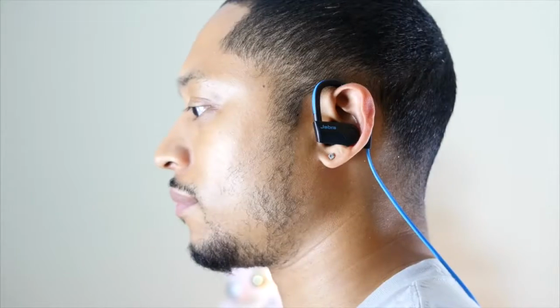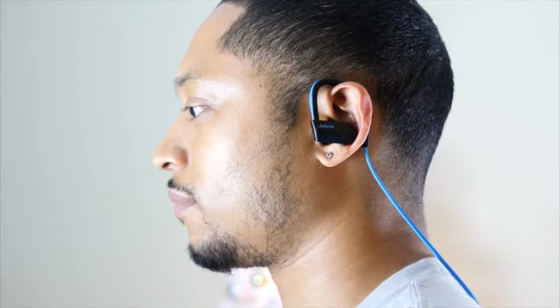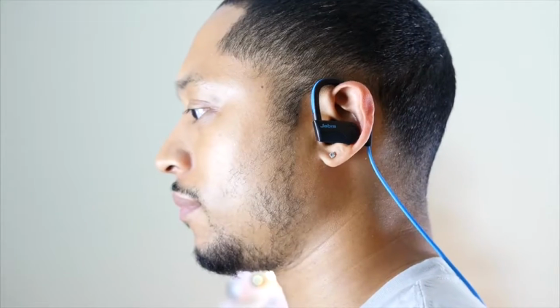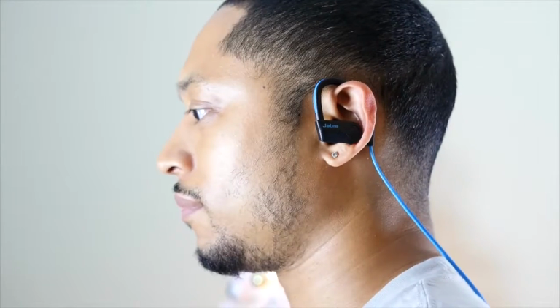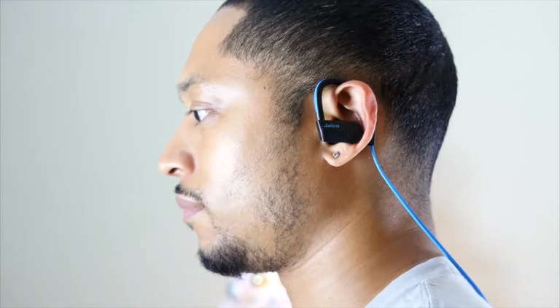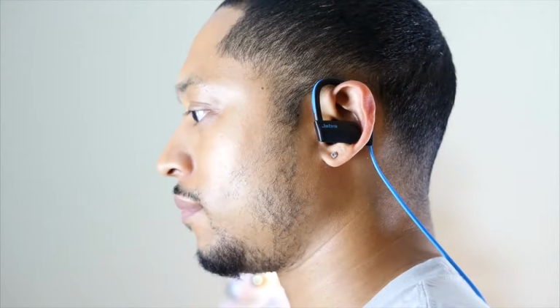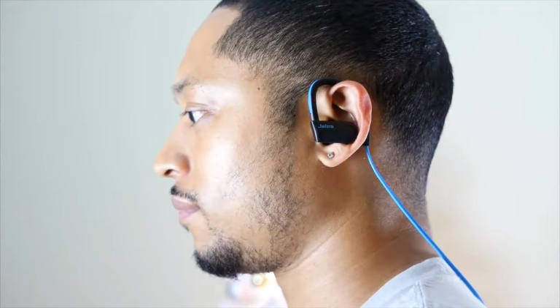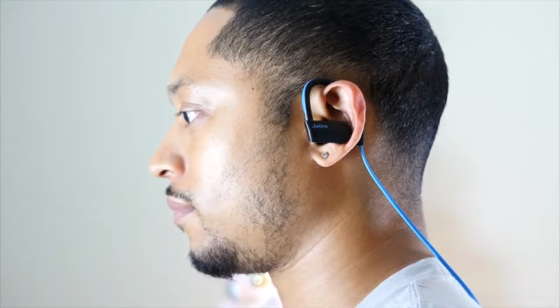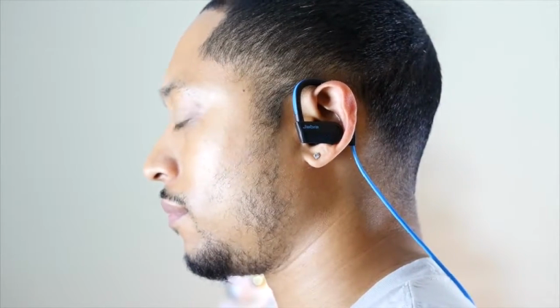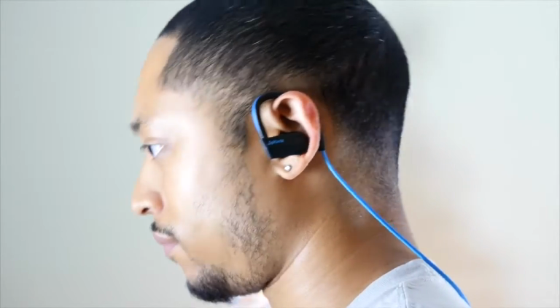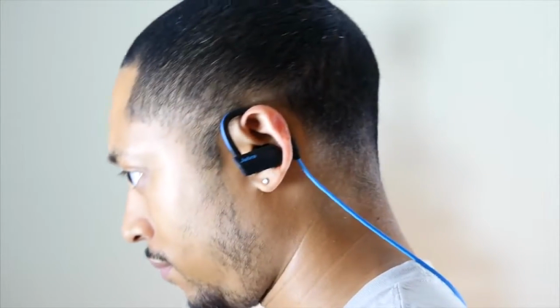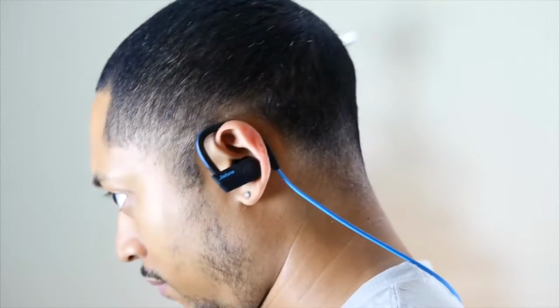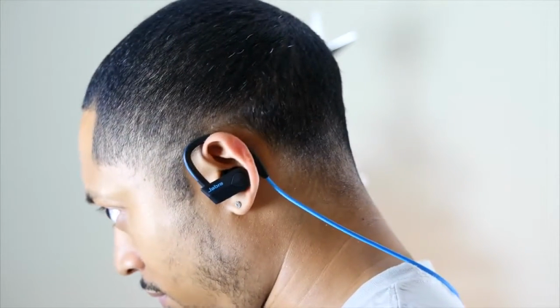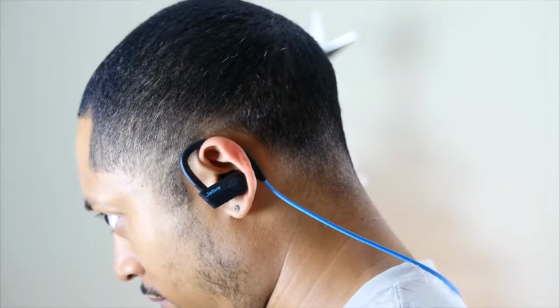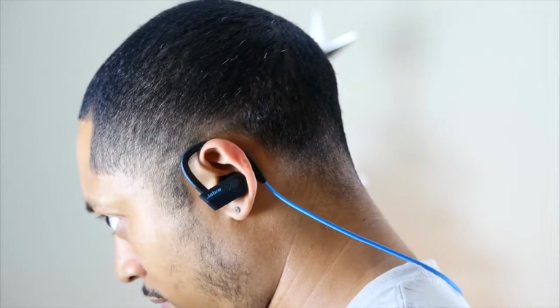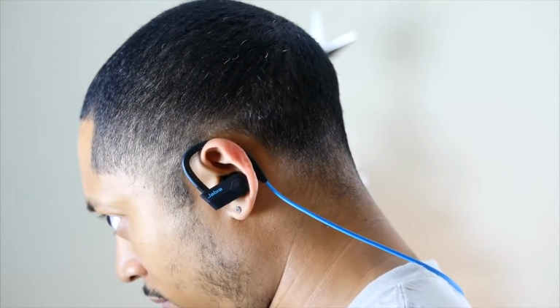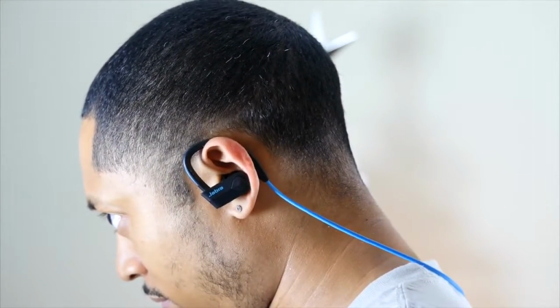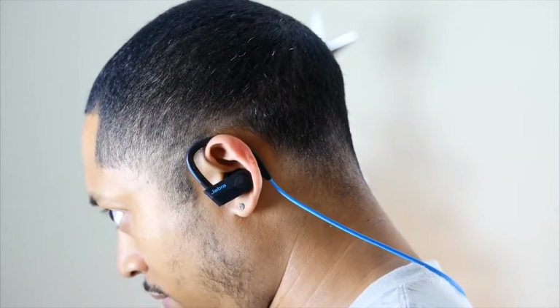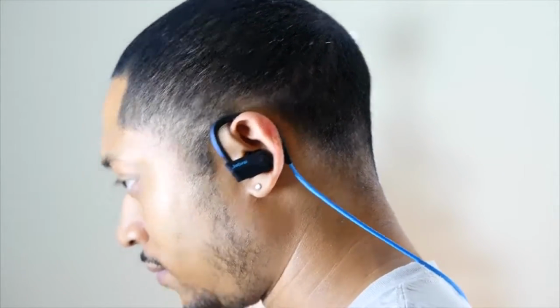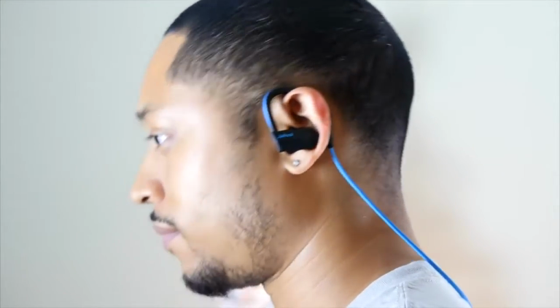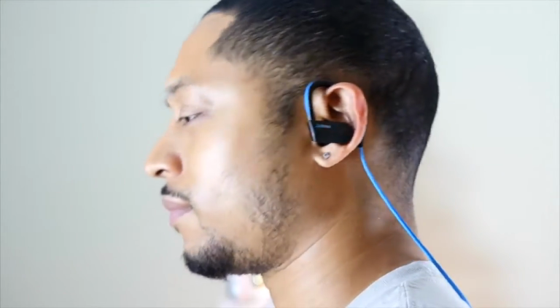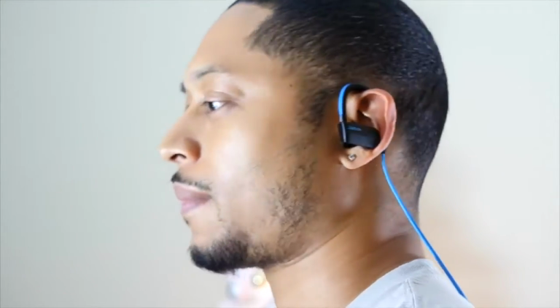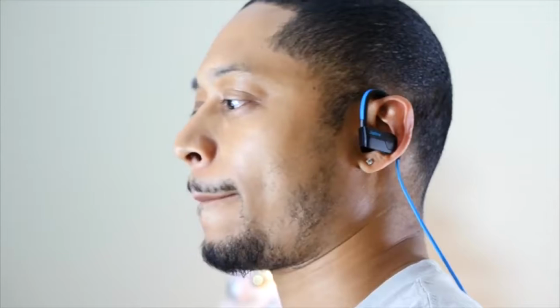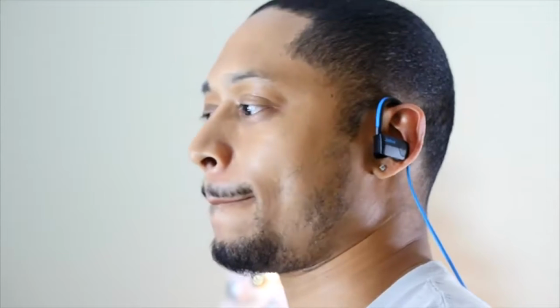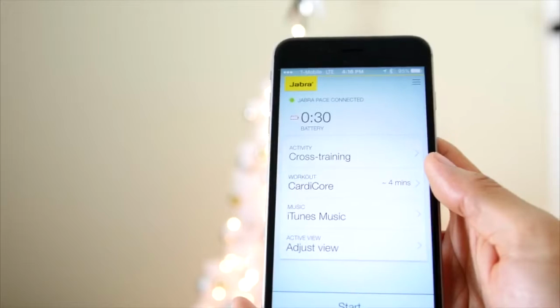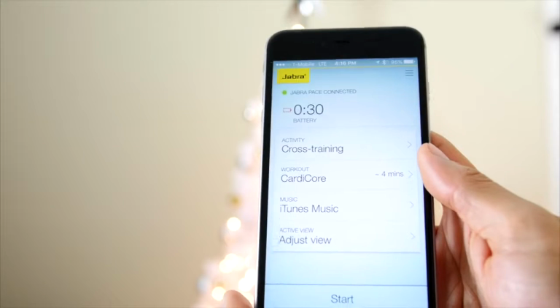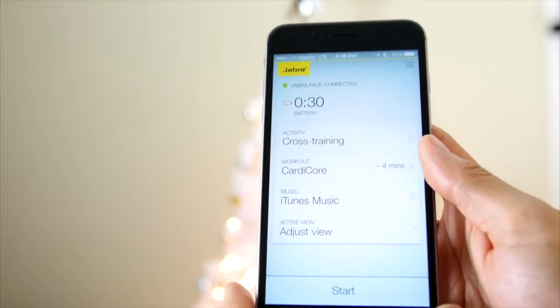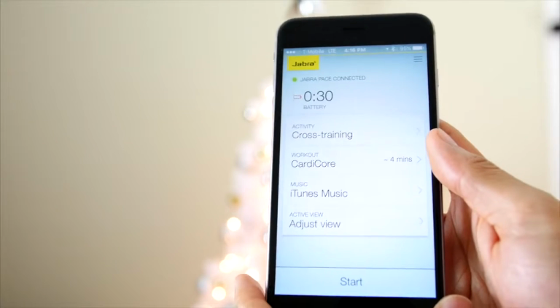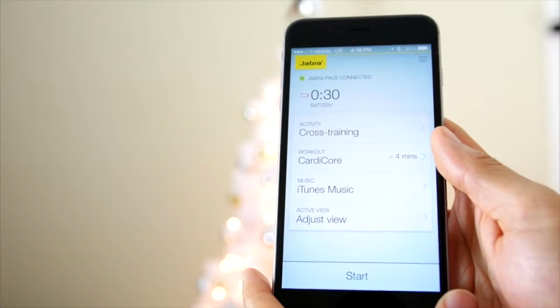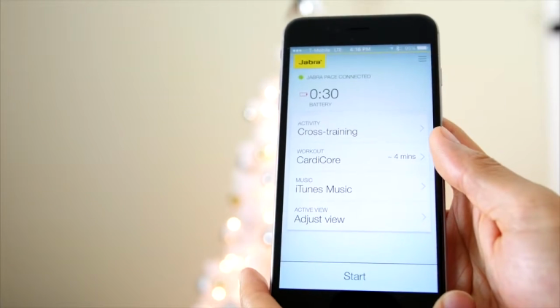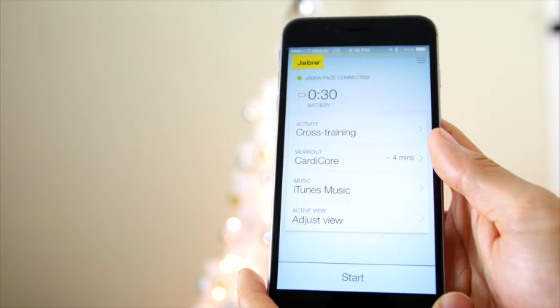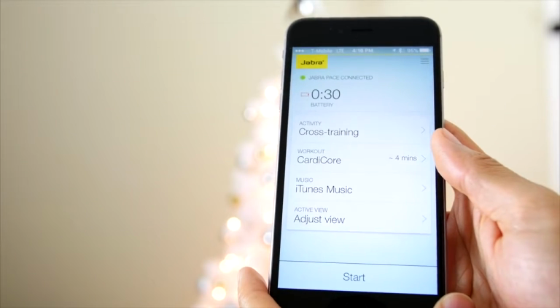Durability with the Jabra Sport Pace has been great. No wear and tear from sweat or any malfunctions that I've actually experienced myself.